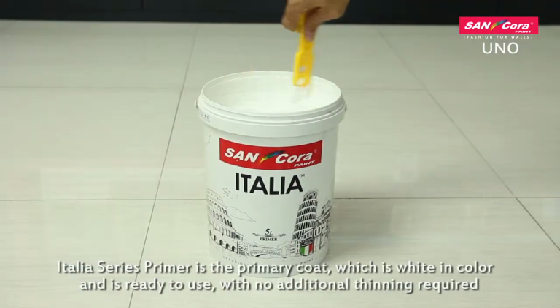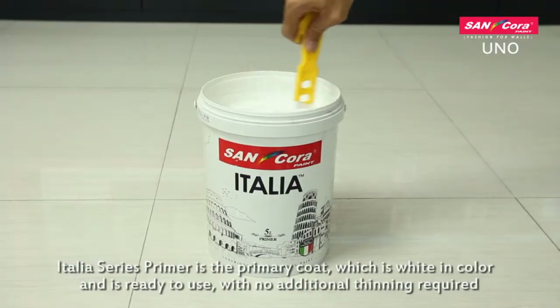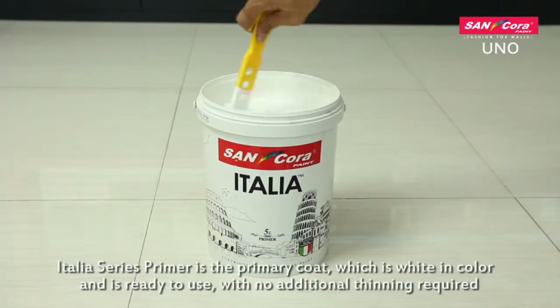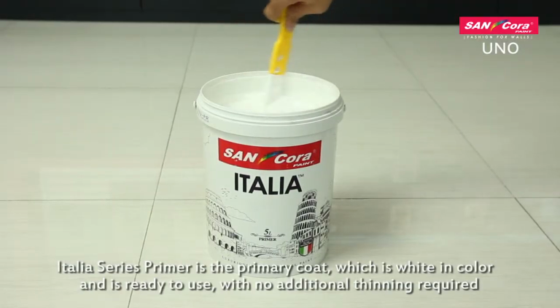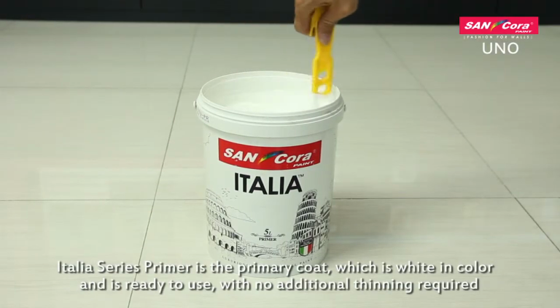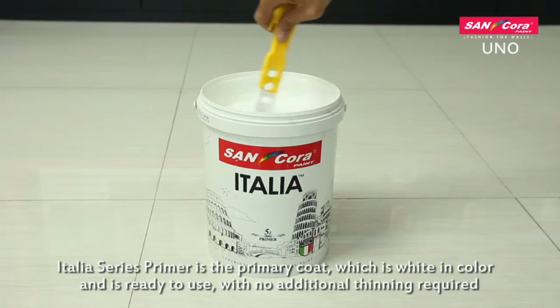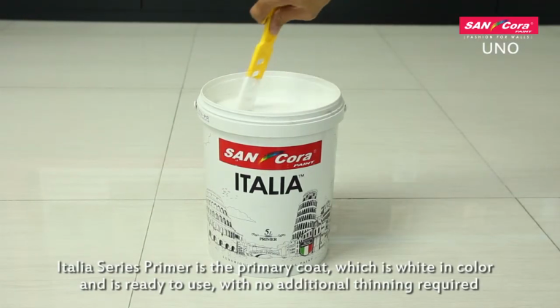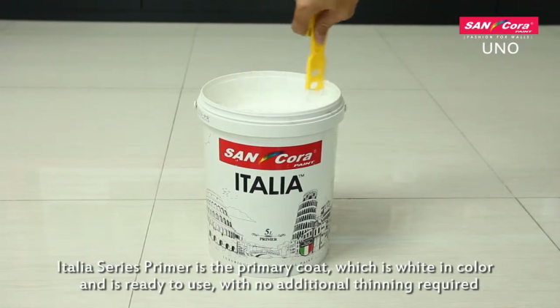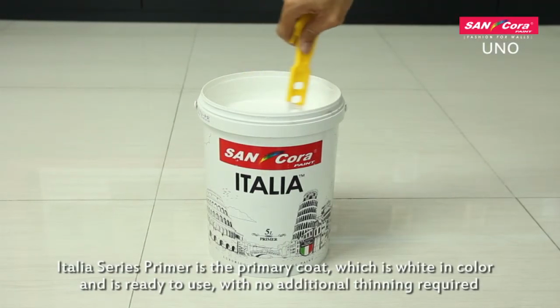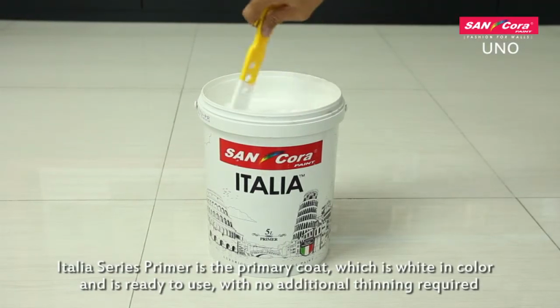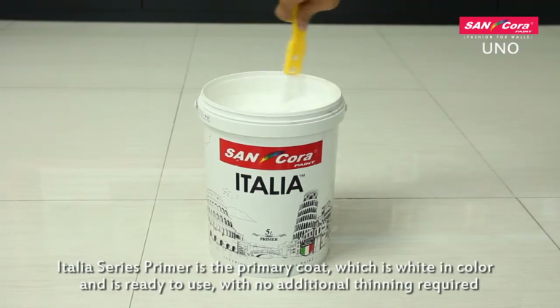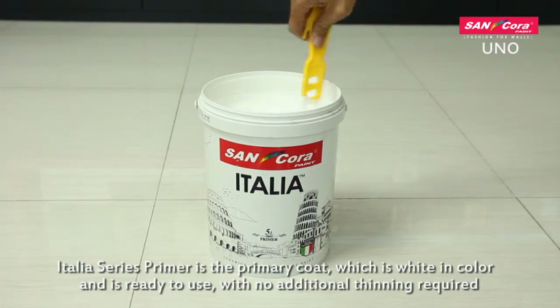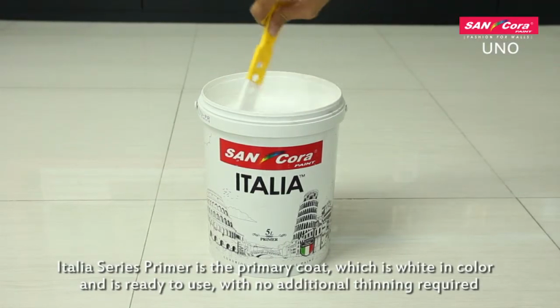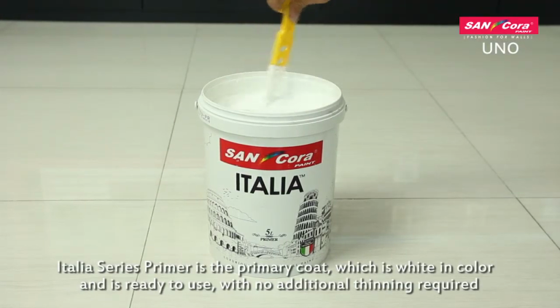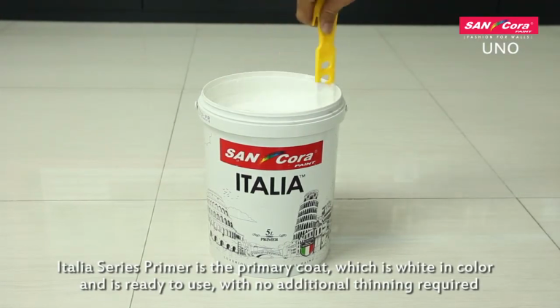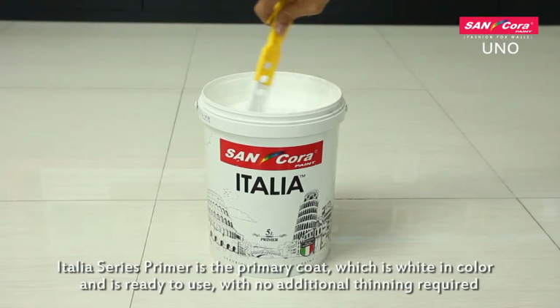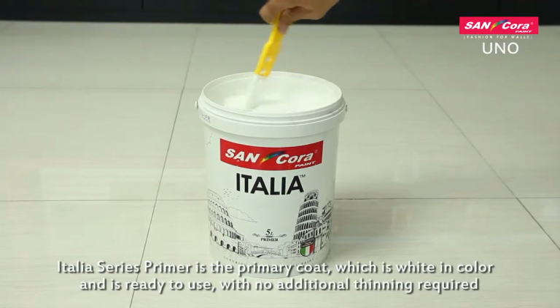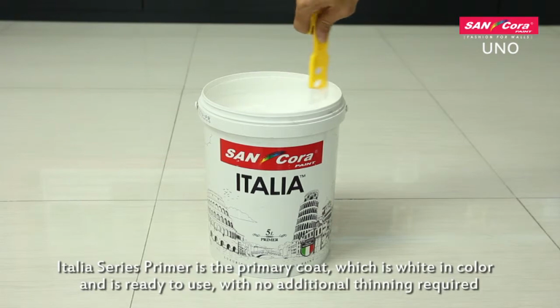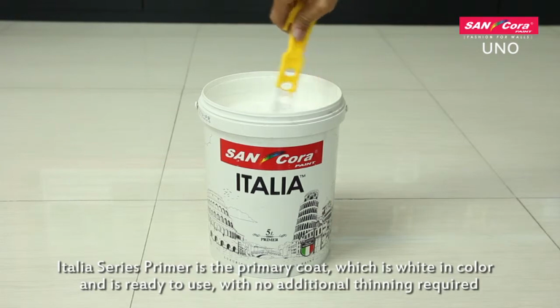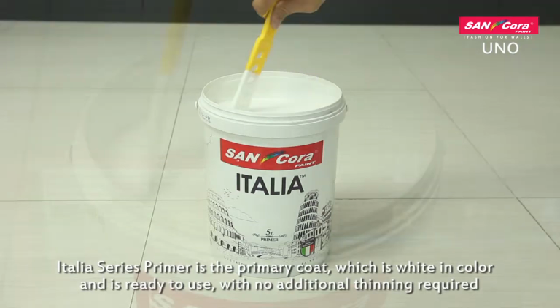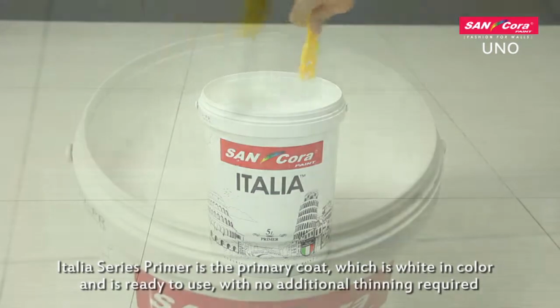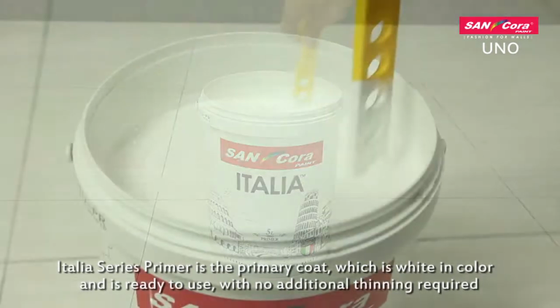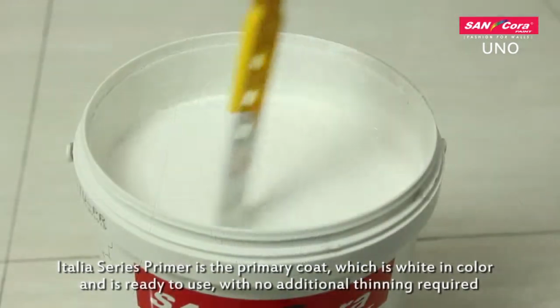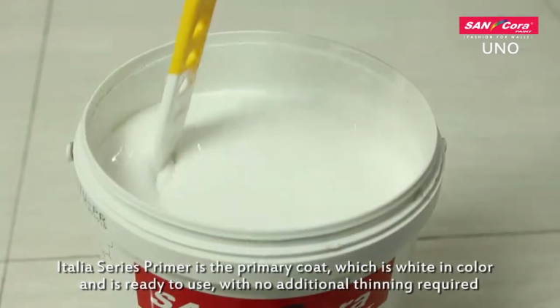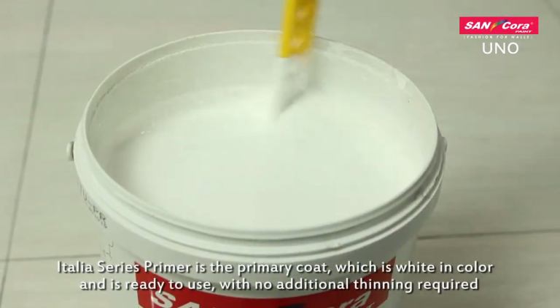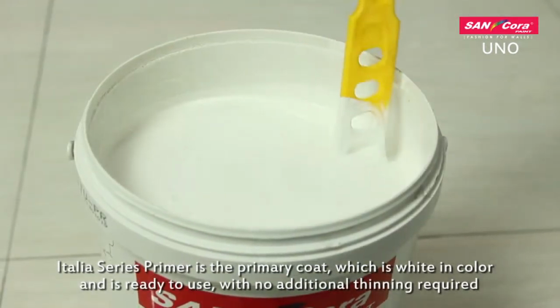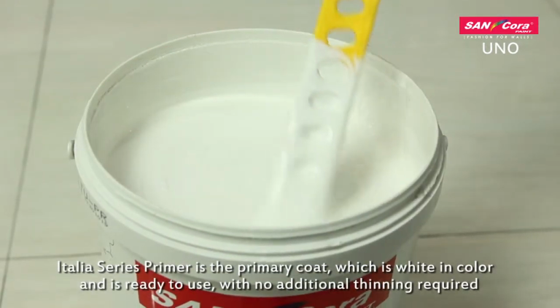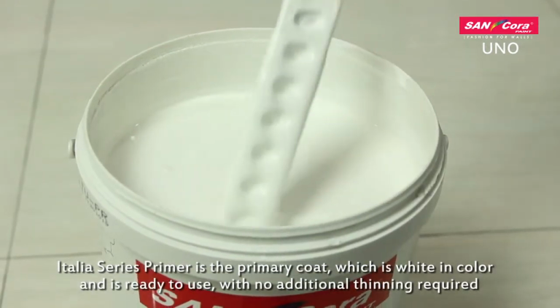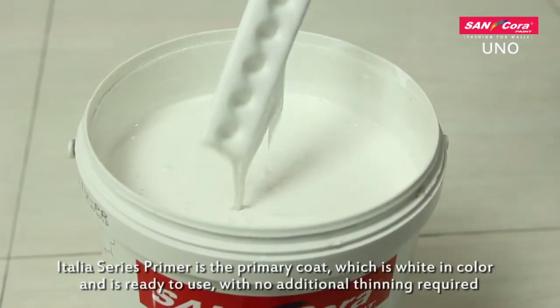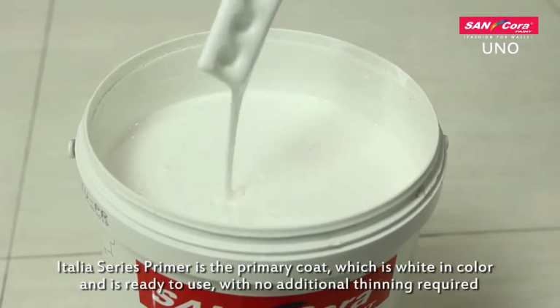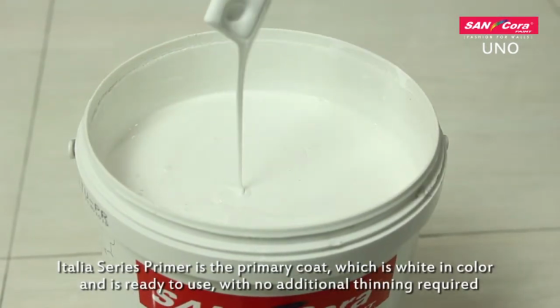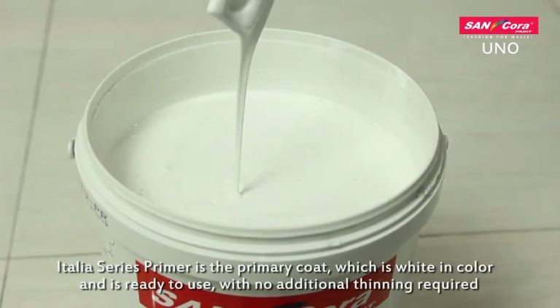Italia Series Primer is the primary coat, which is white in color and is ready to use with no additional thinning required.